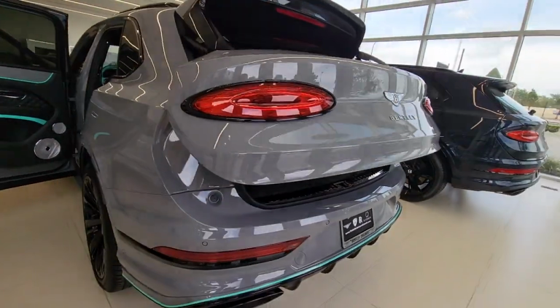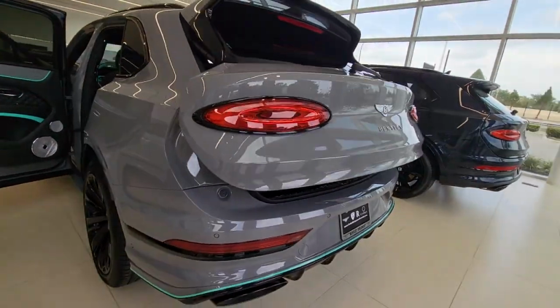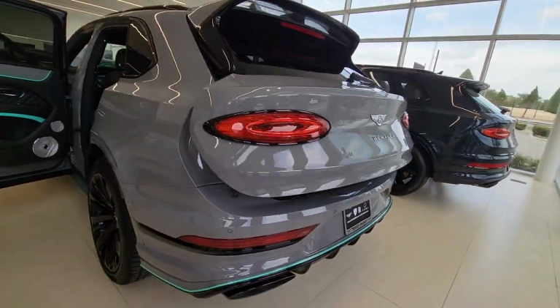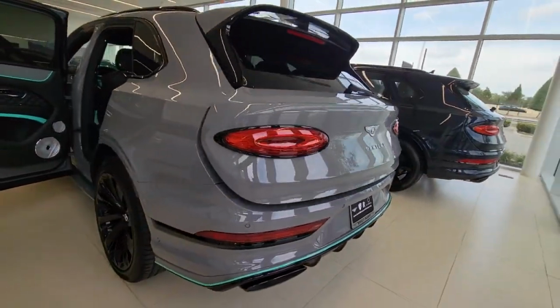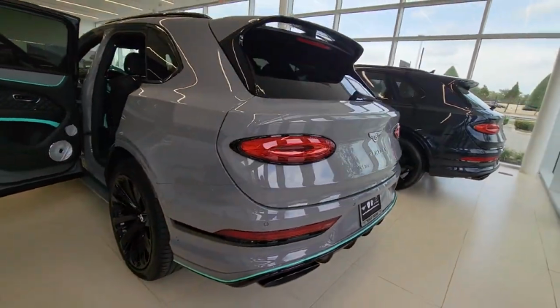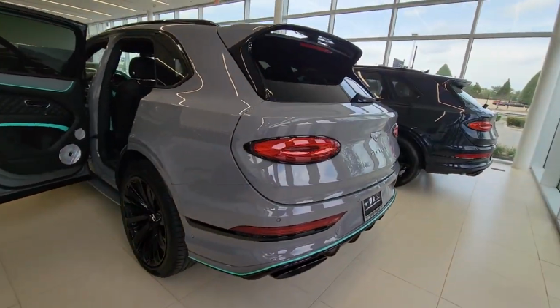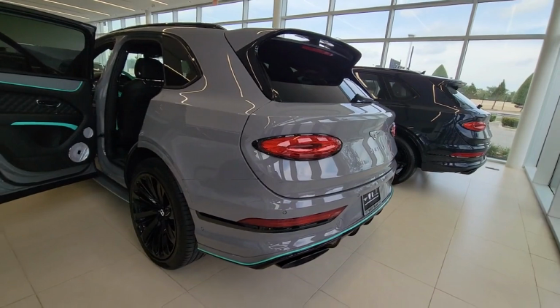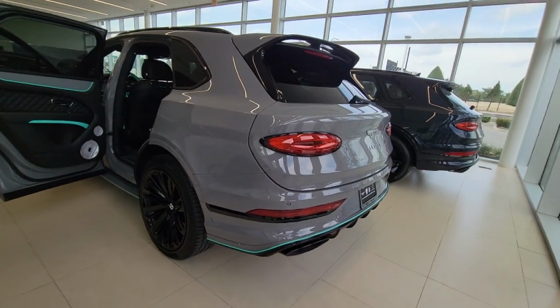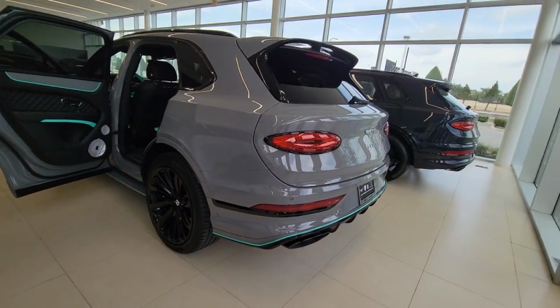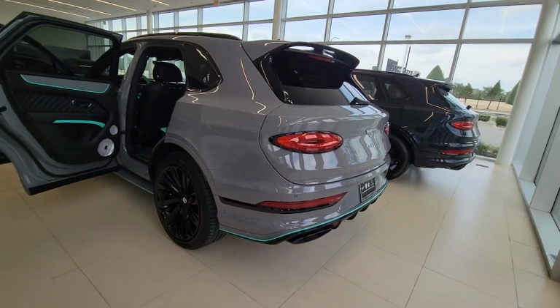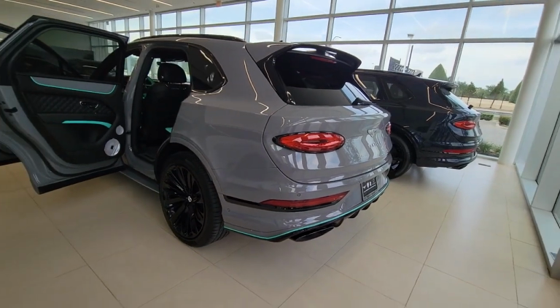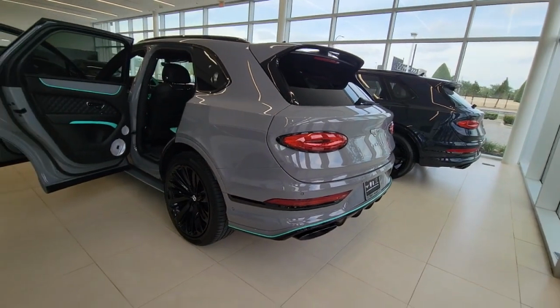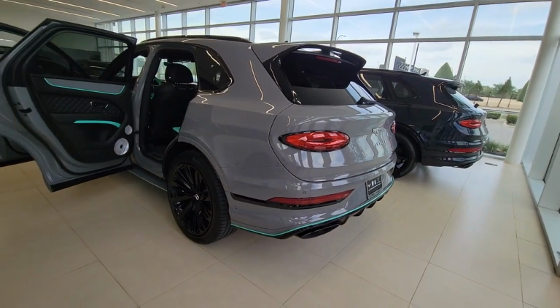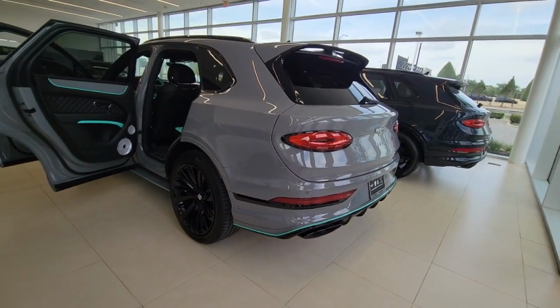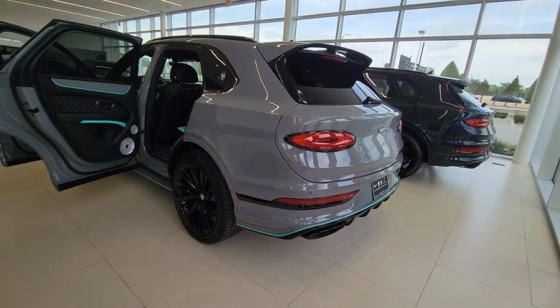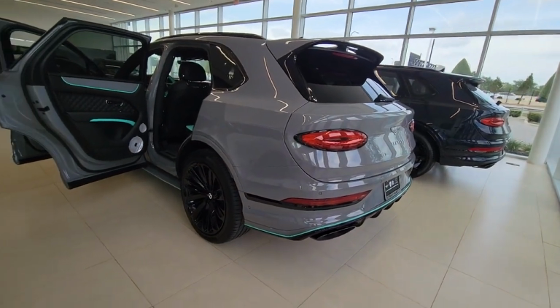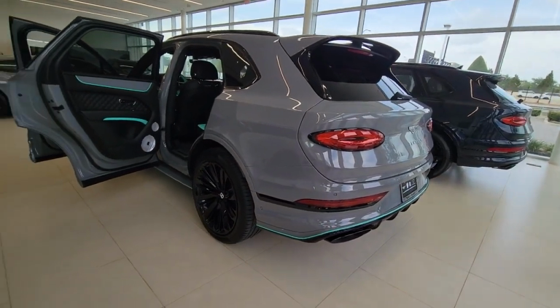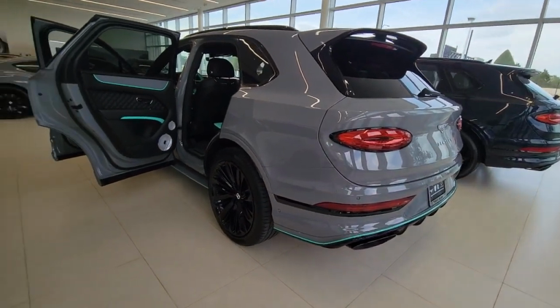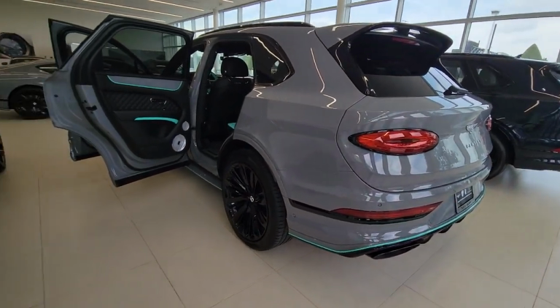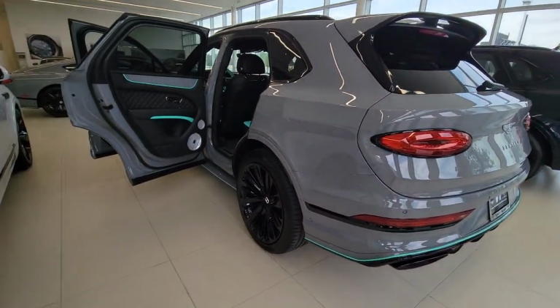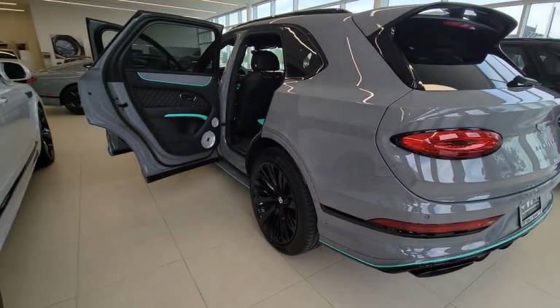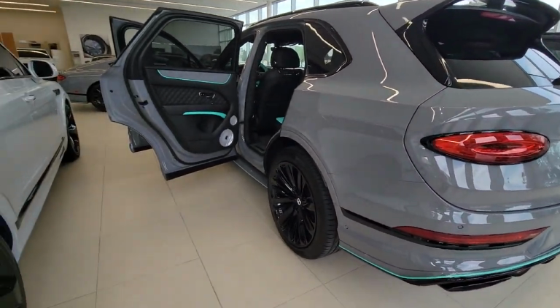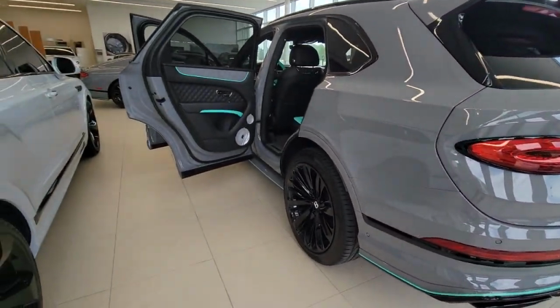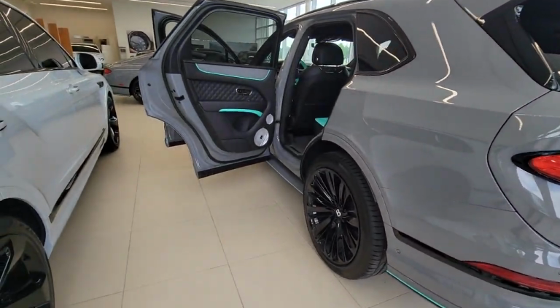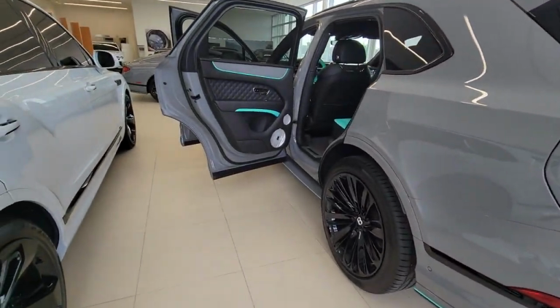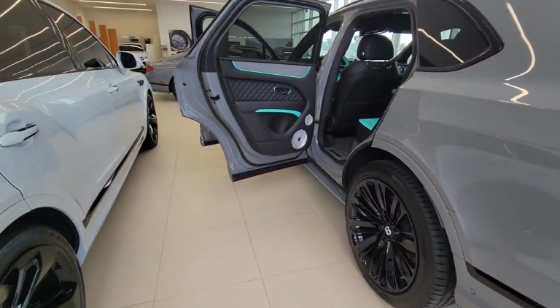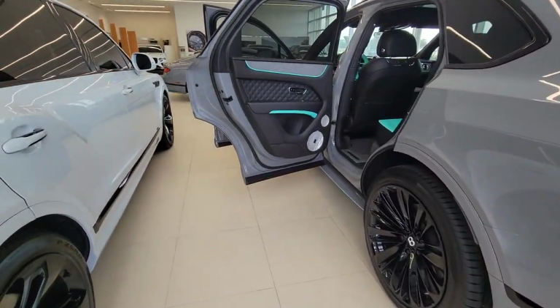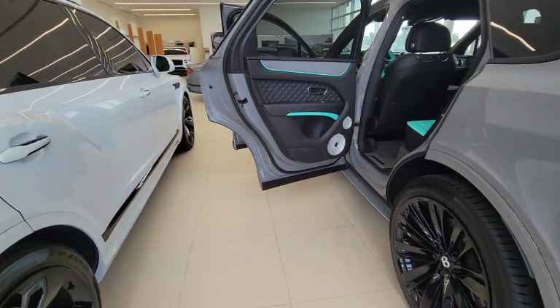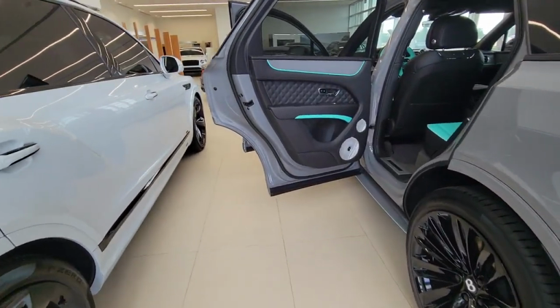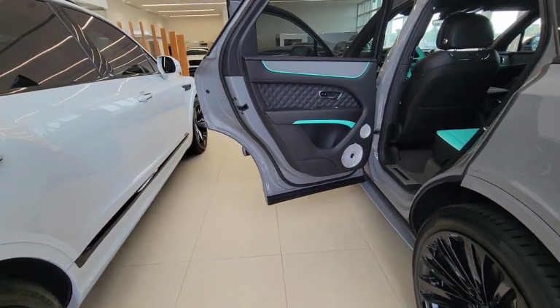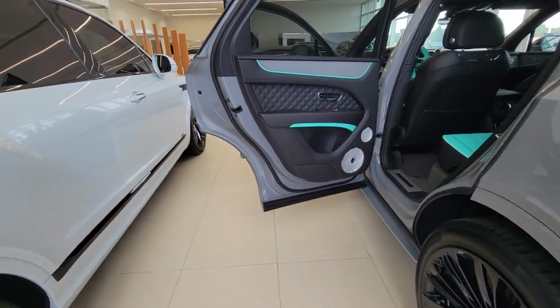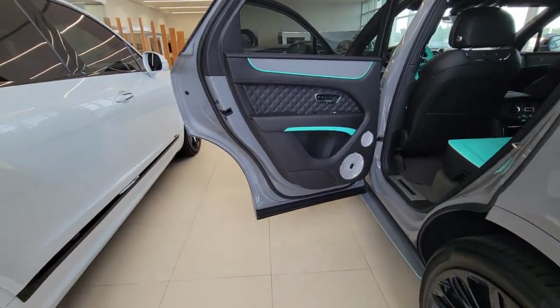Sun/moonroof, power liftgate, keyless start, heated rear seat, active suspension.